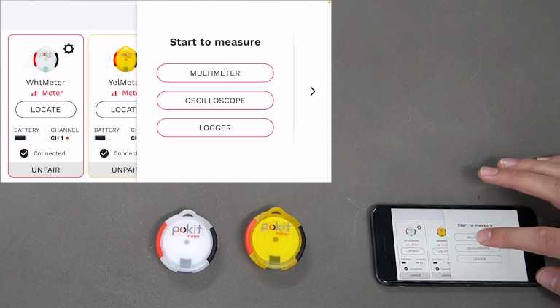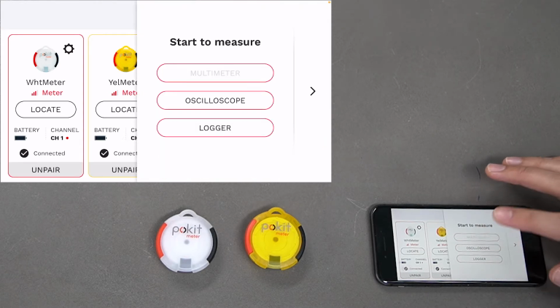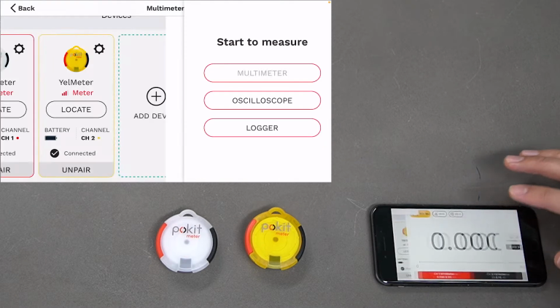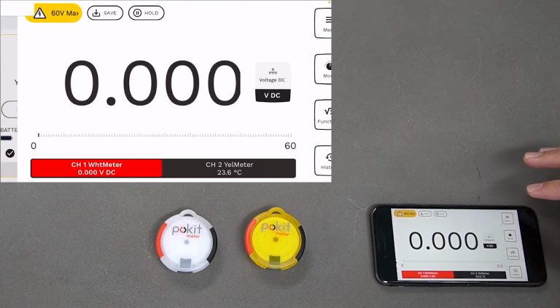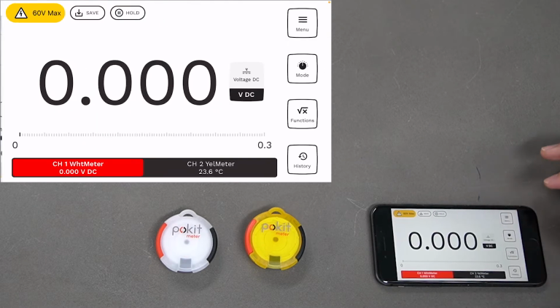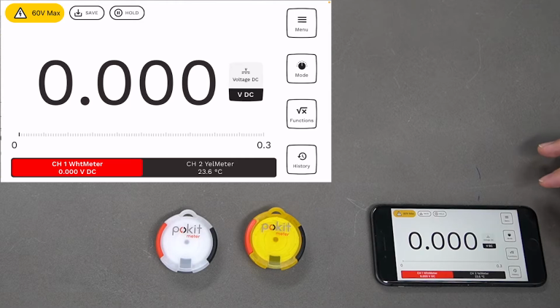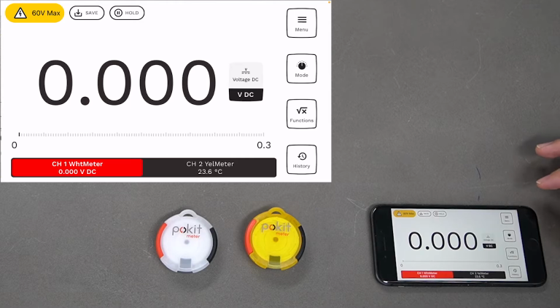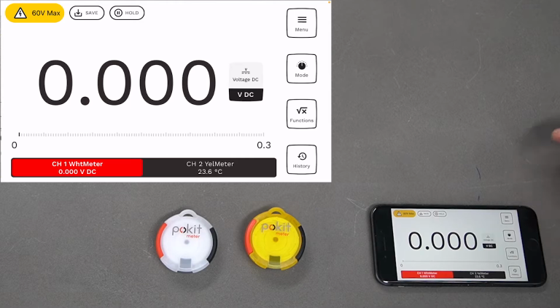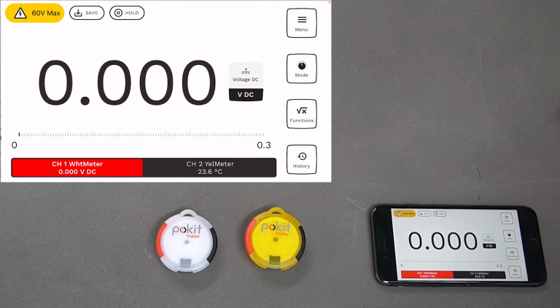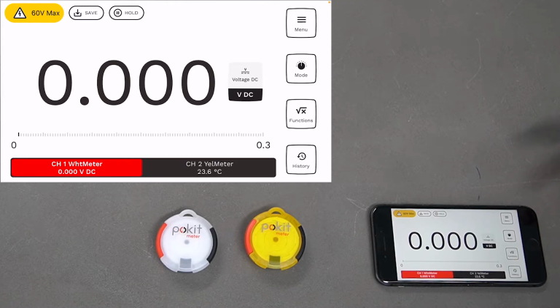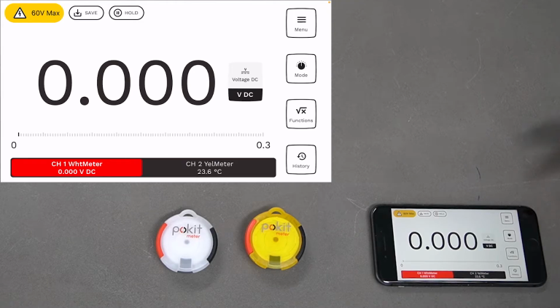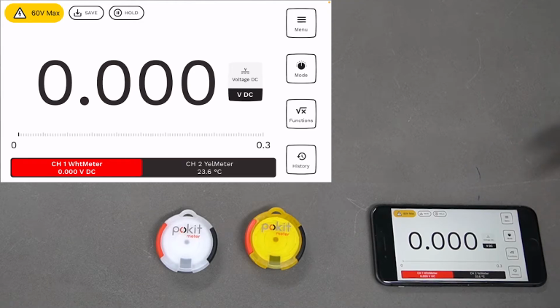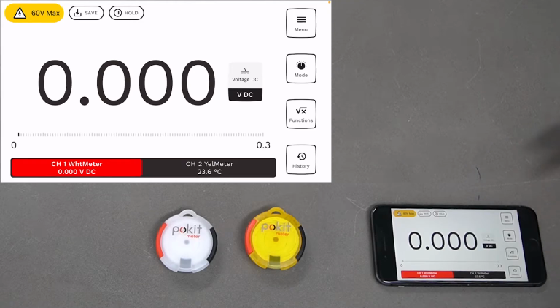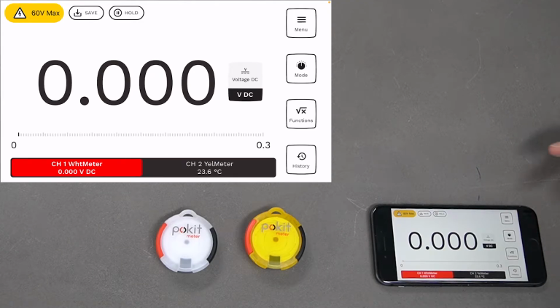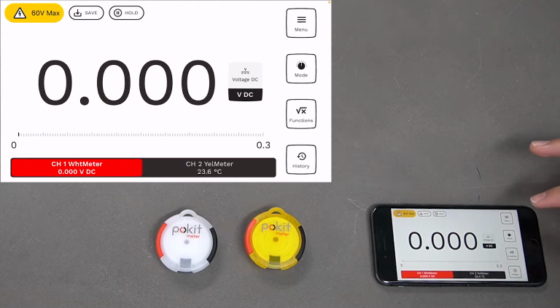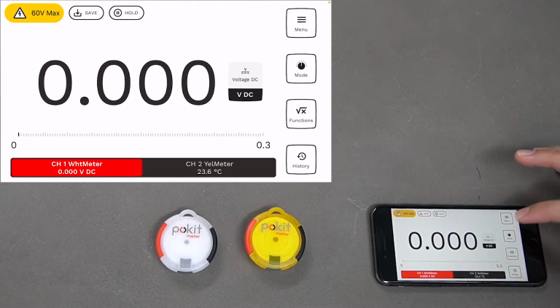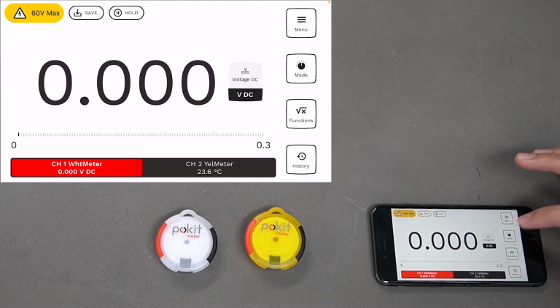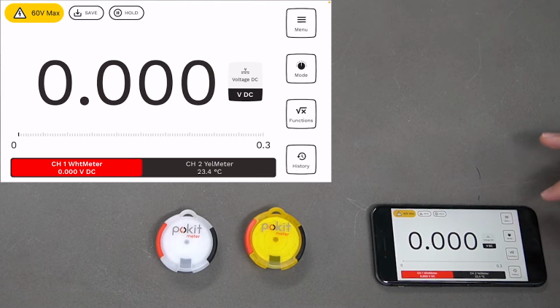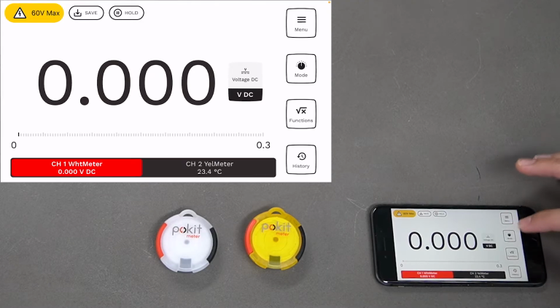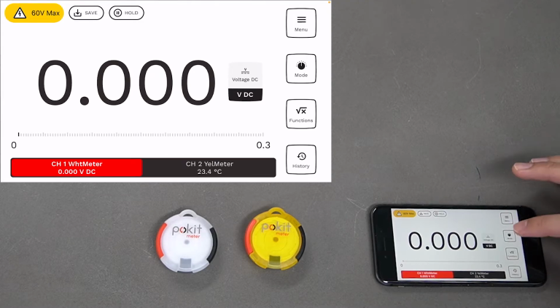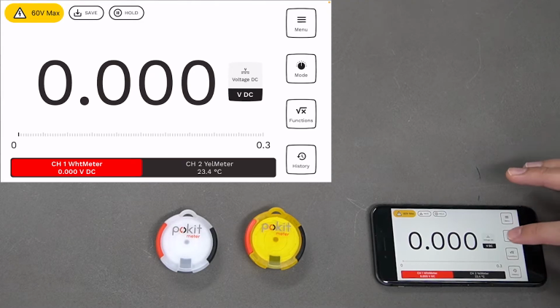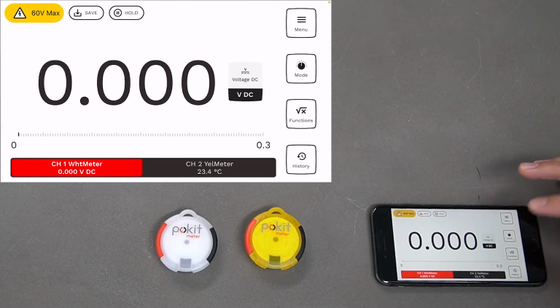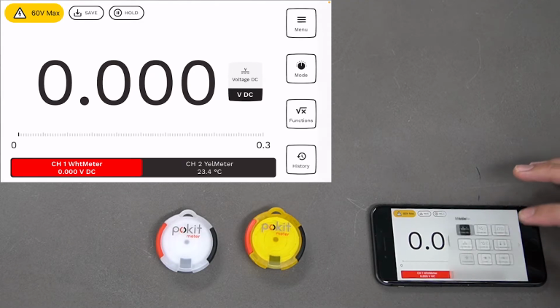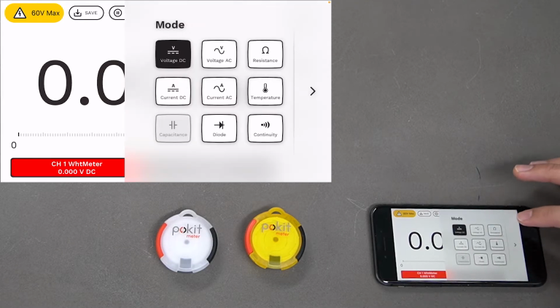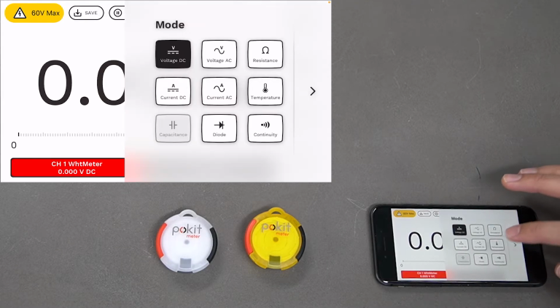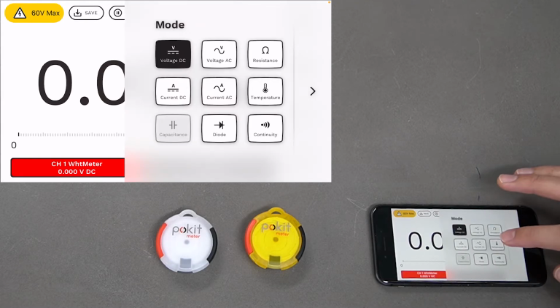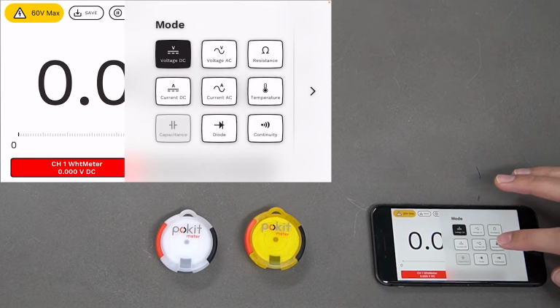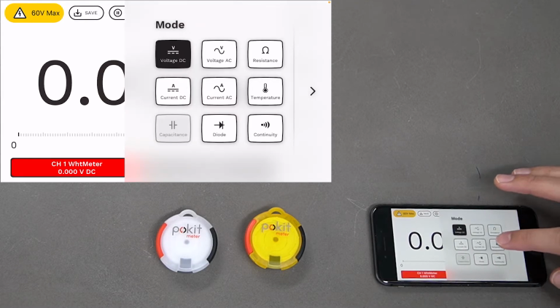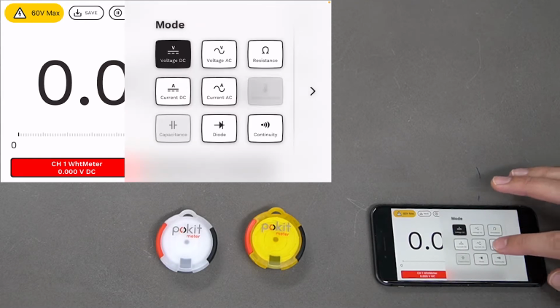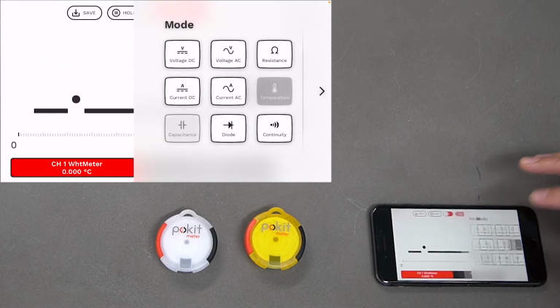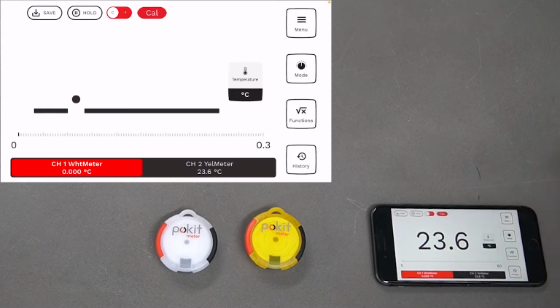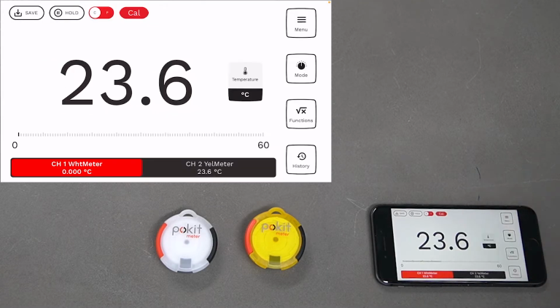Select Multimeter and we want to put it into temperature mode. Press the Mode button on the side and select Temperature.